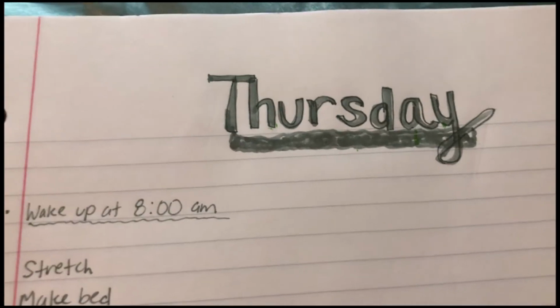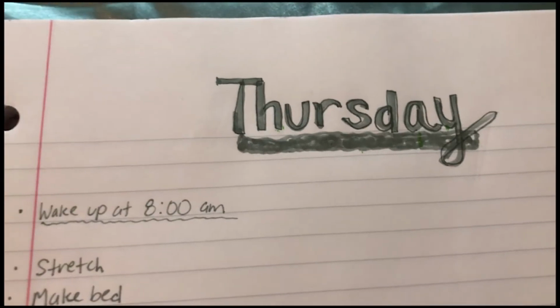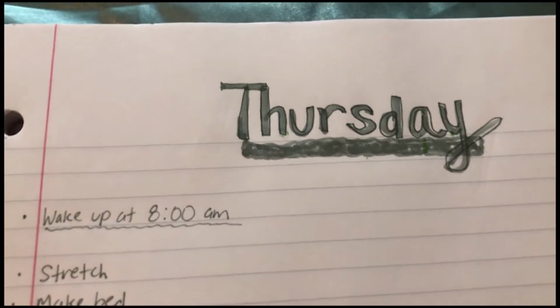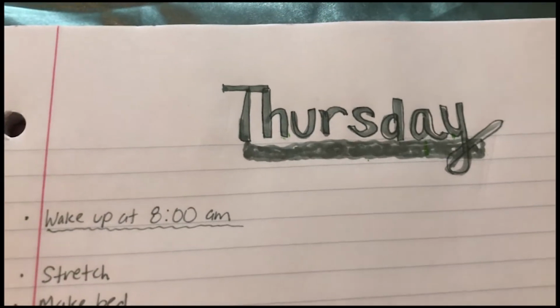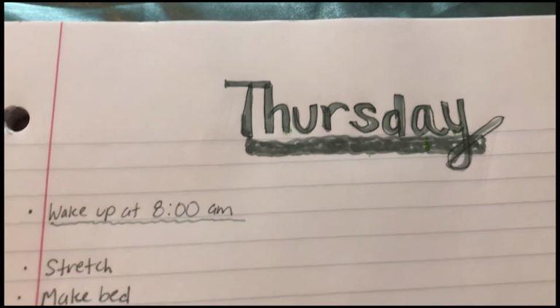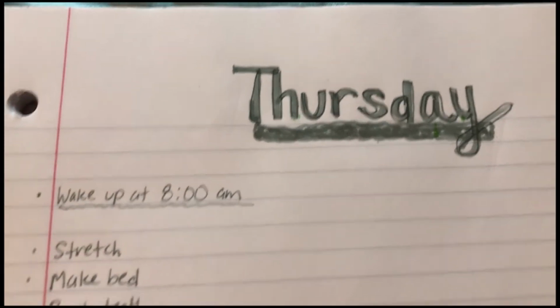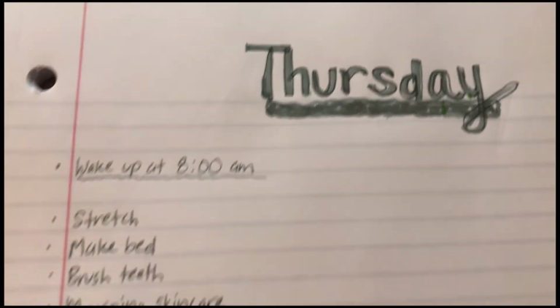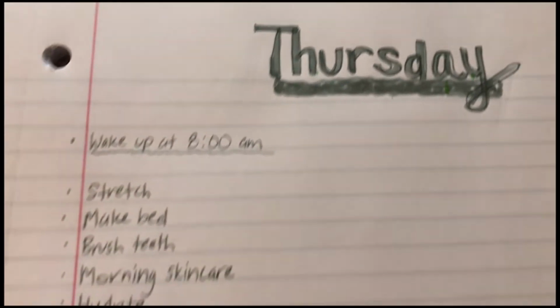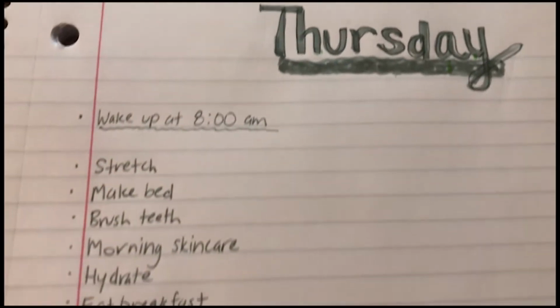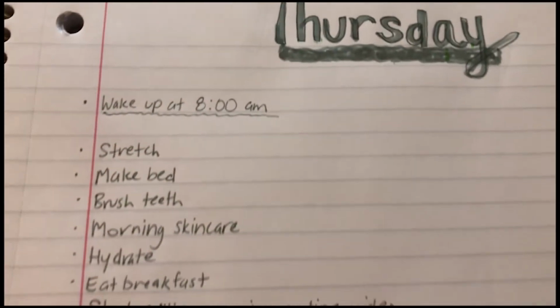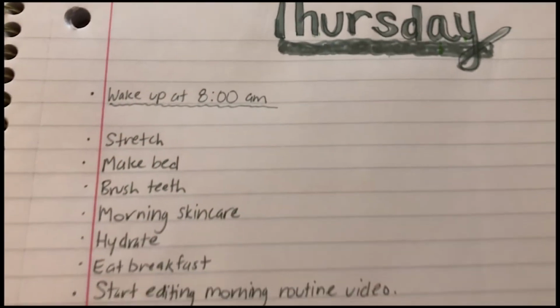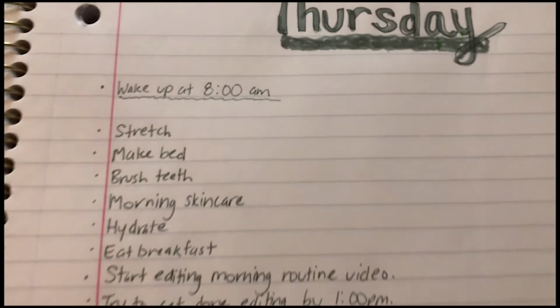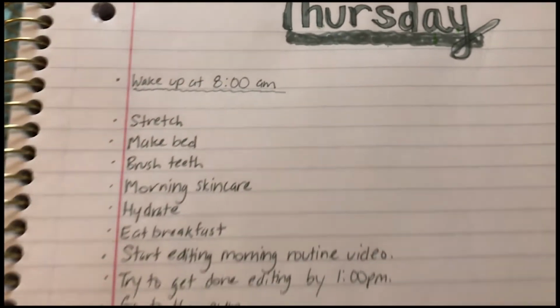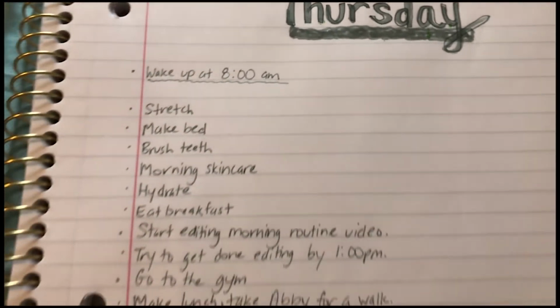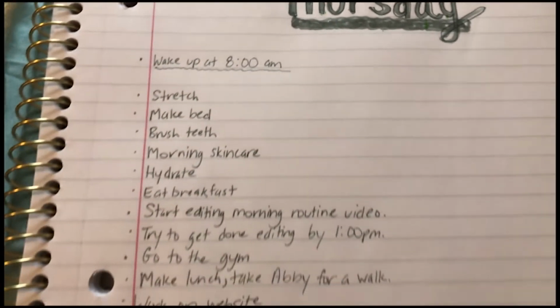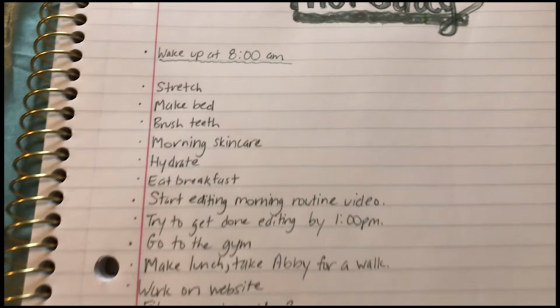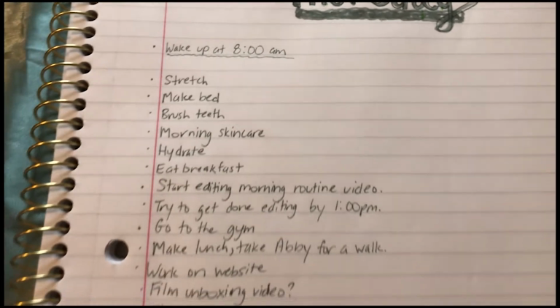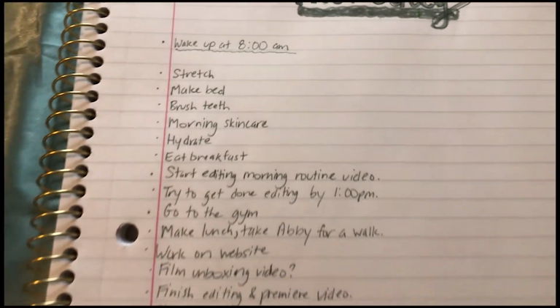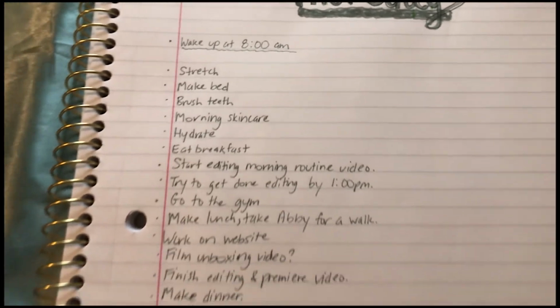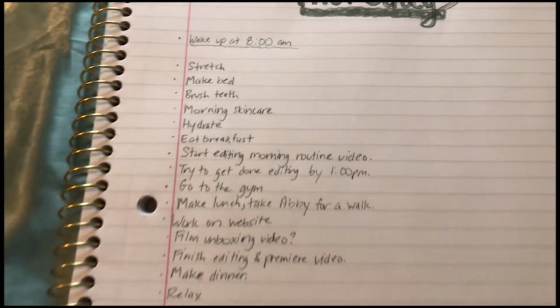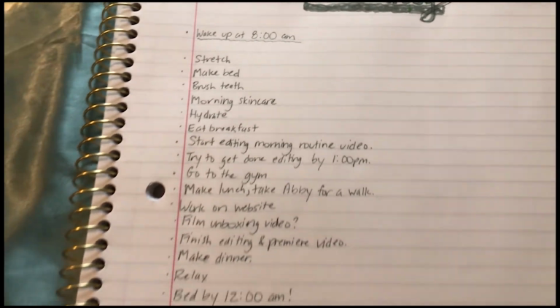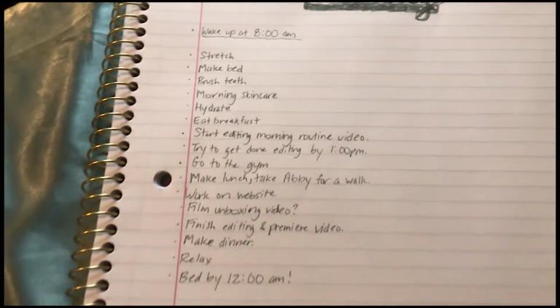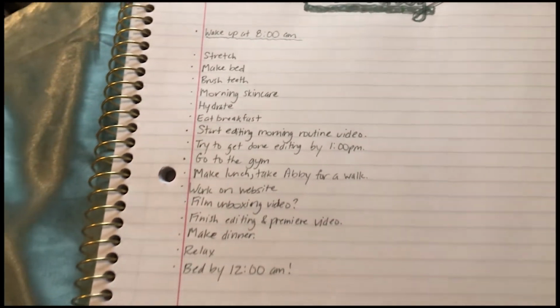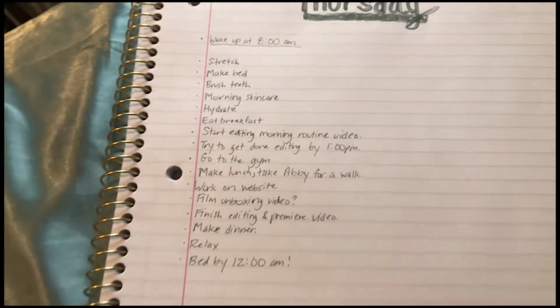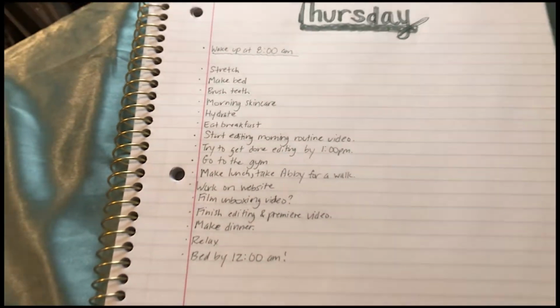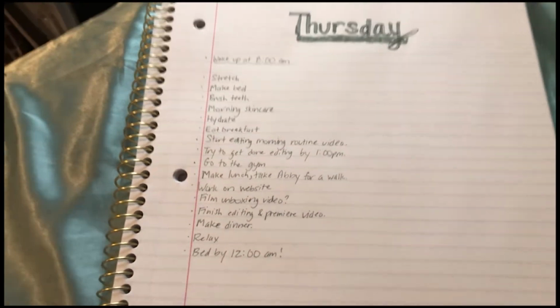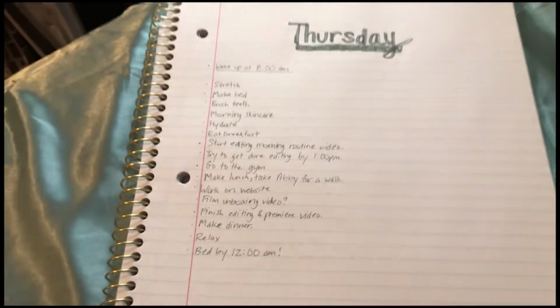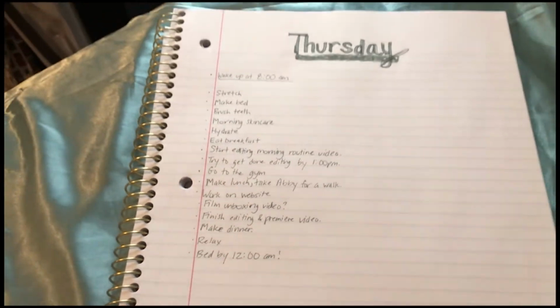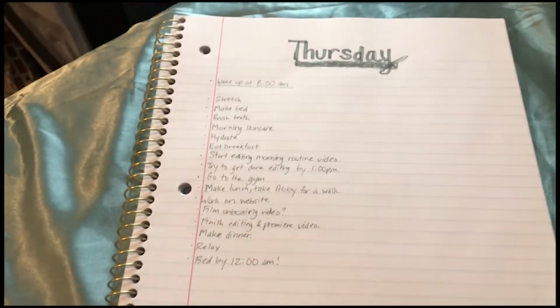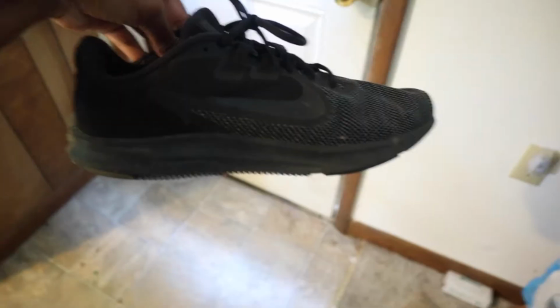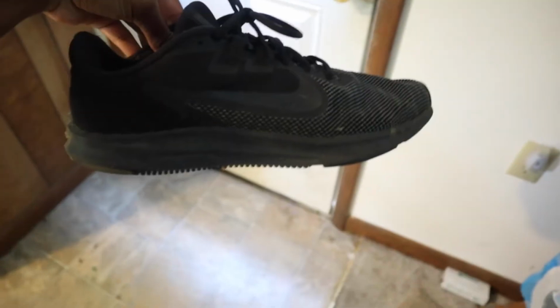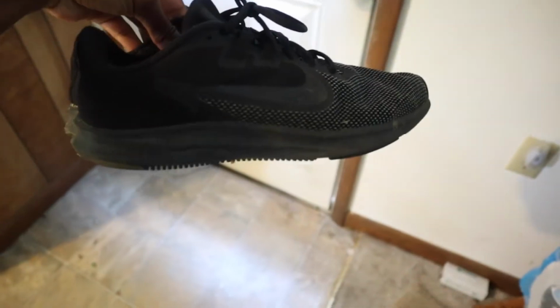Another thing that I just like to quickly do is go over my to-do list that I wrote the night before.